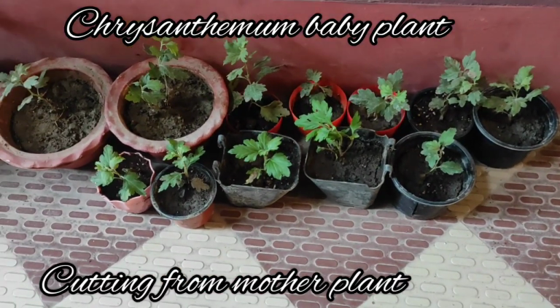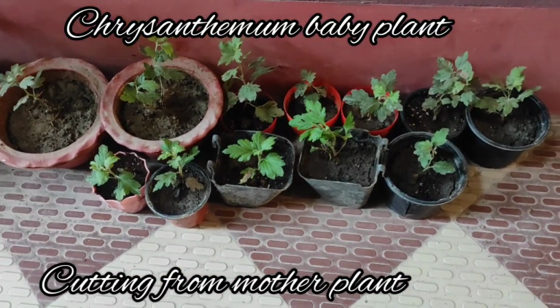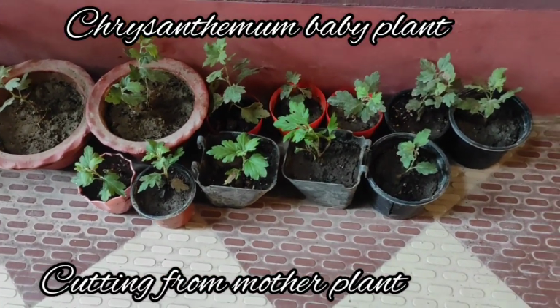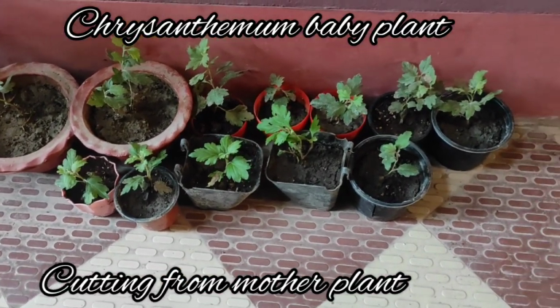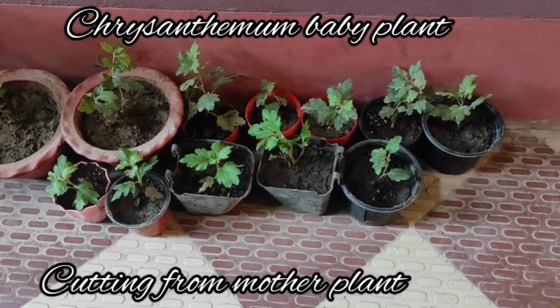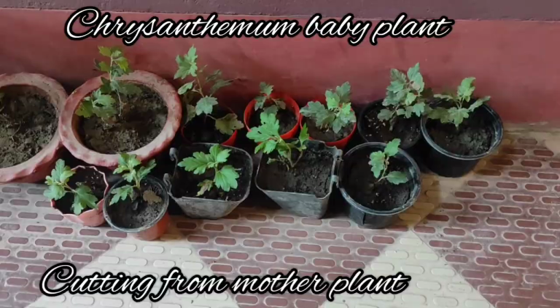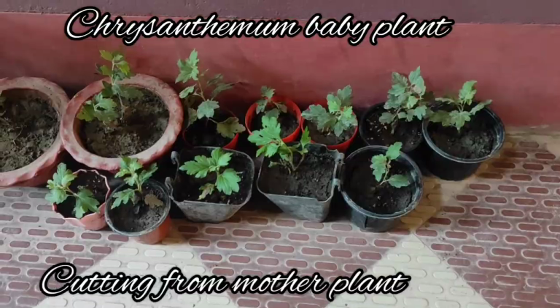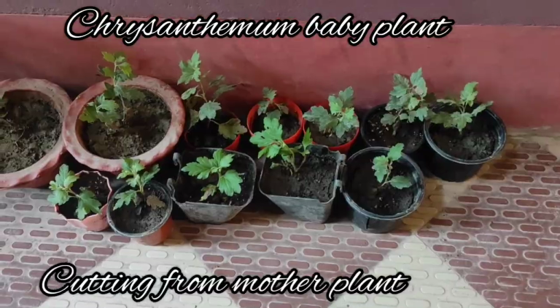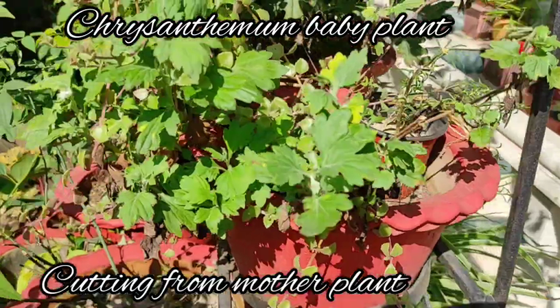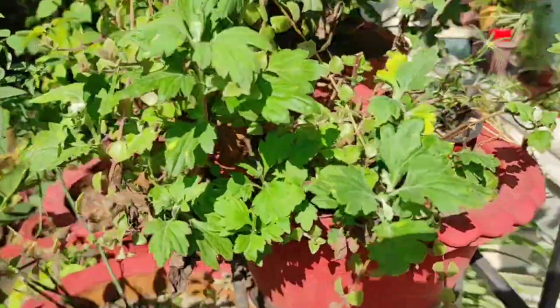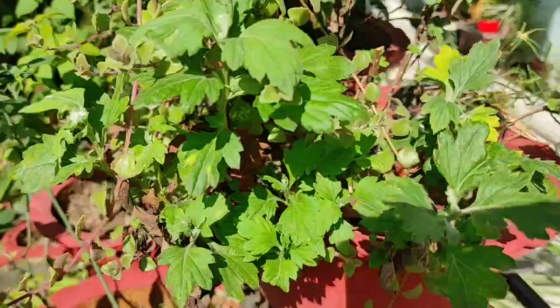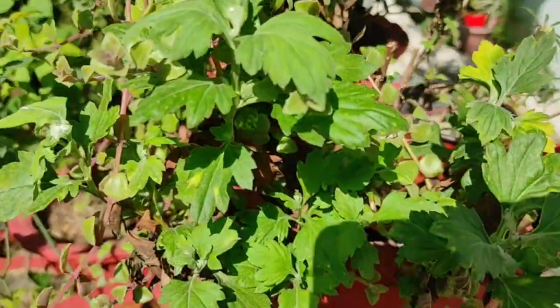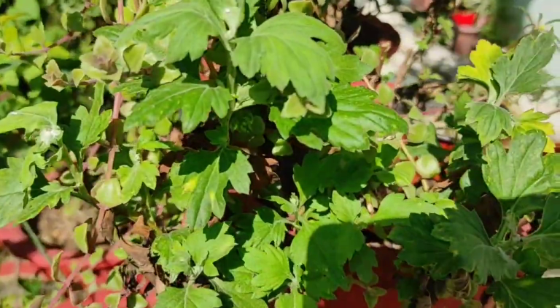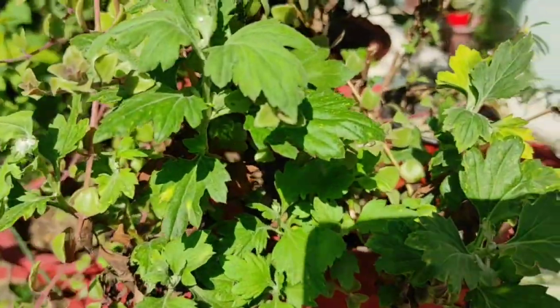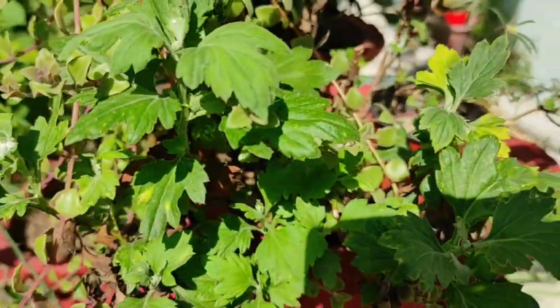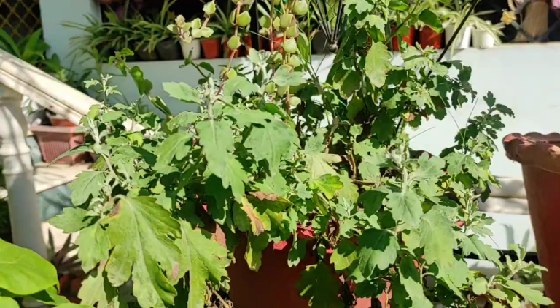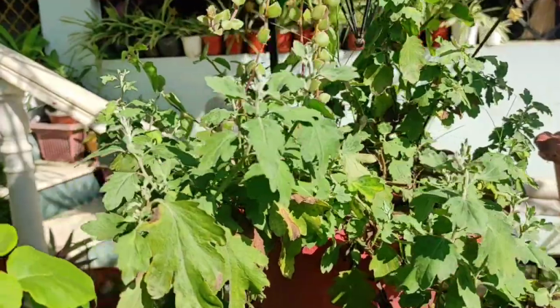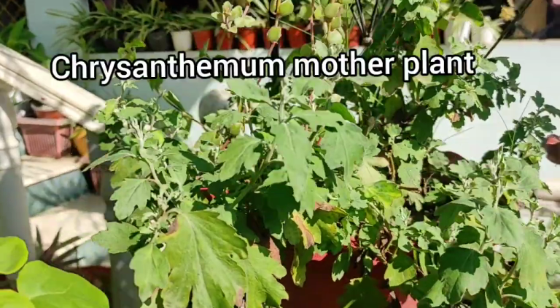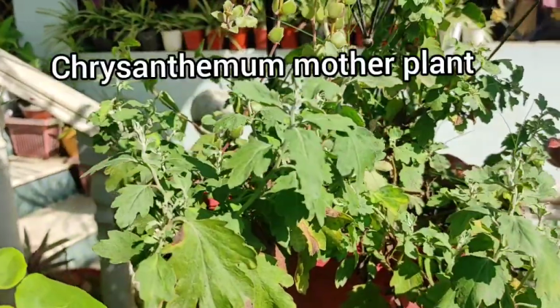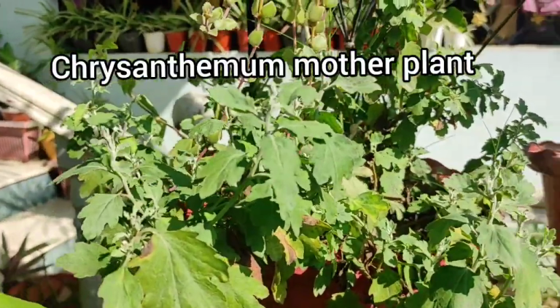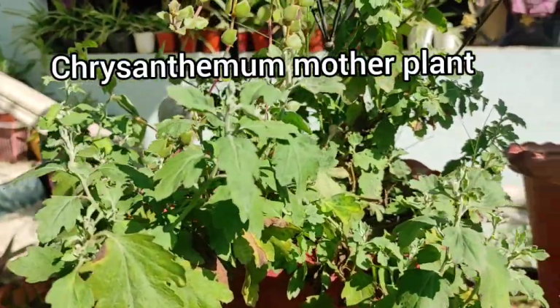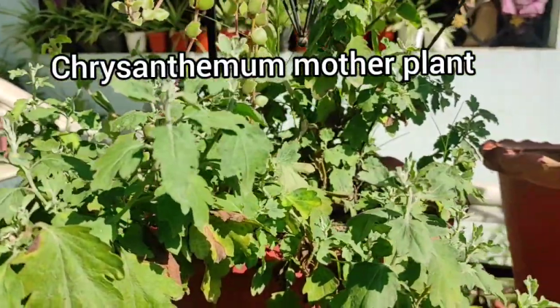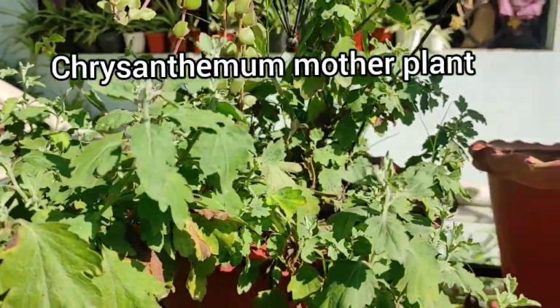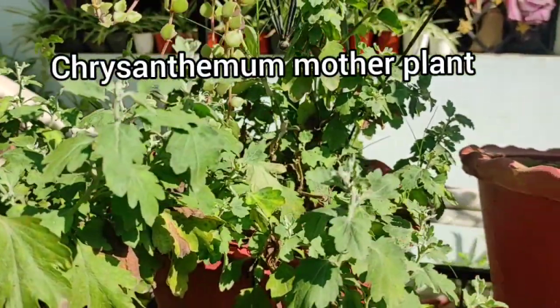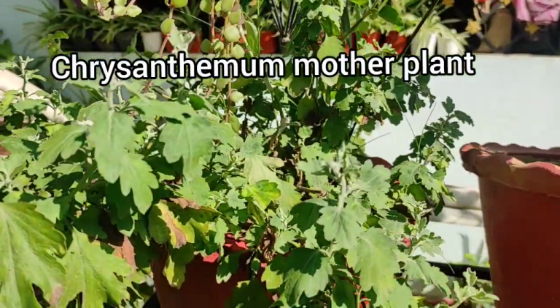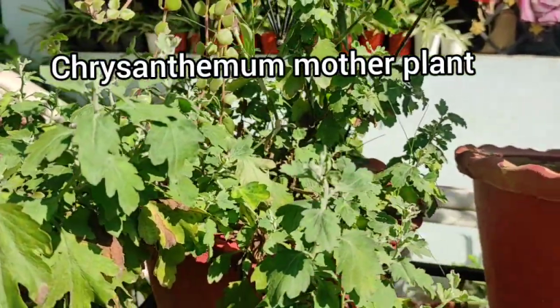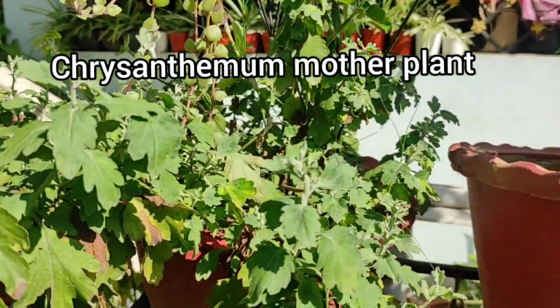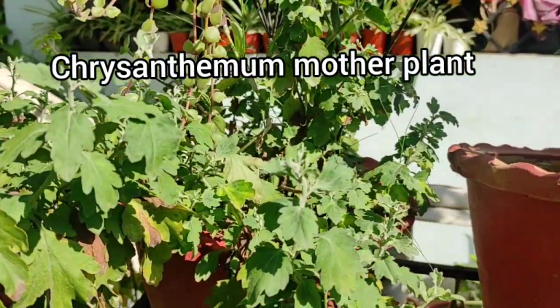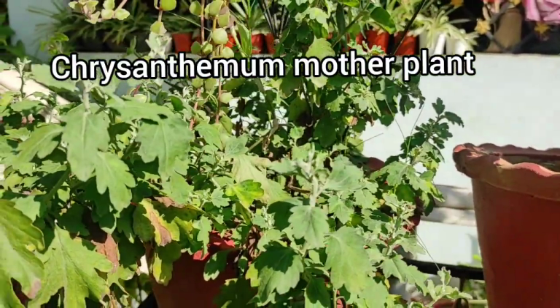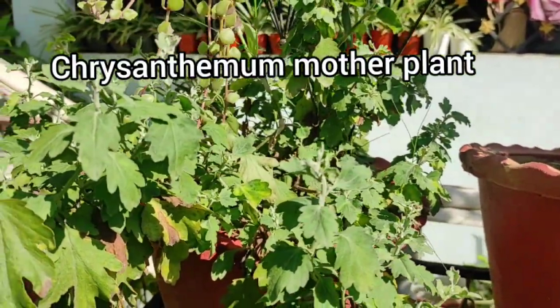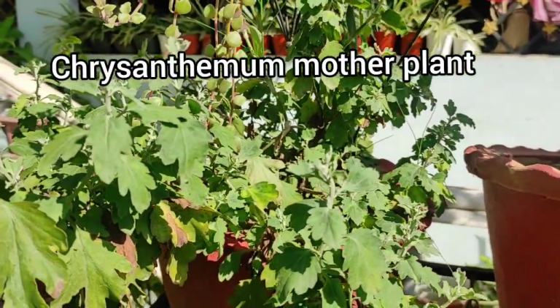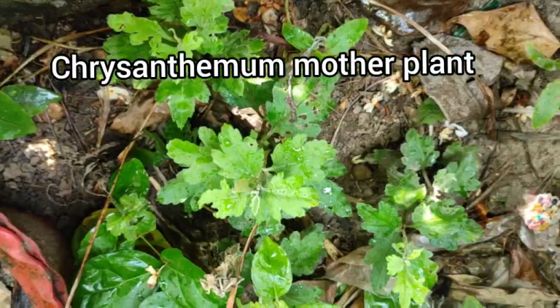The mother plant is very good. This is the mother plant. I will cut the air plant.